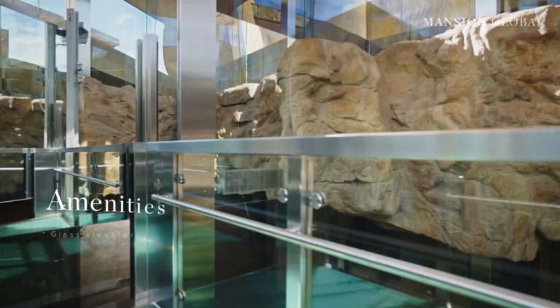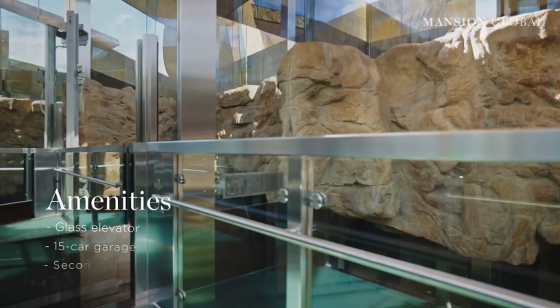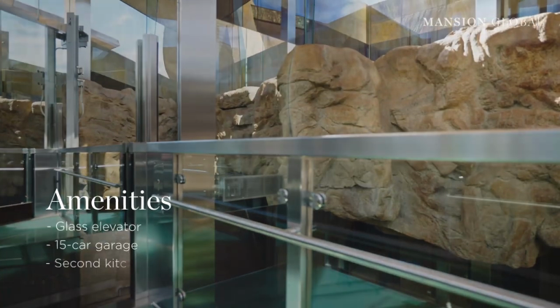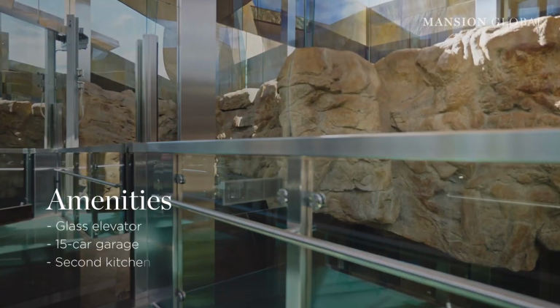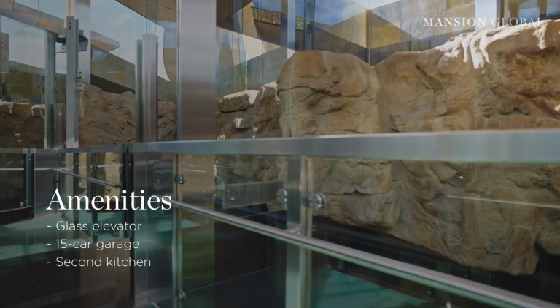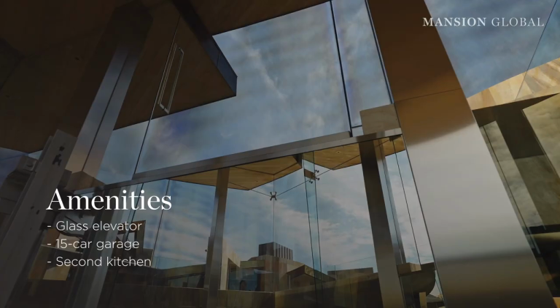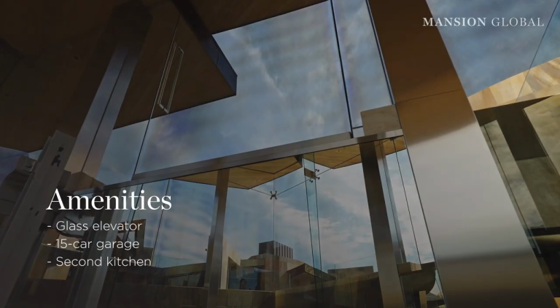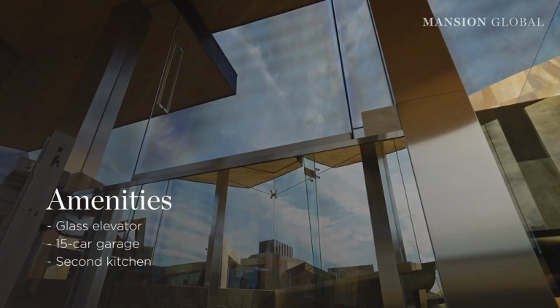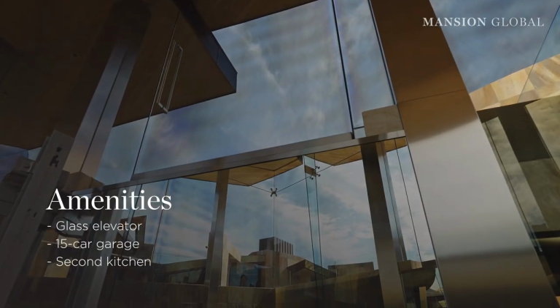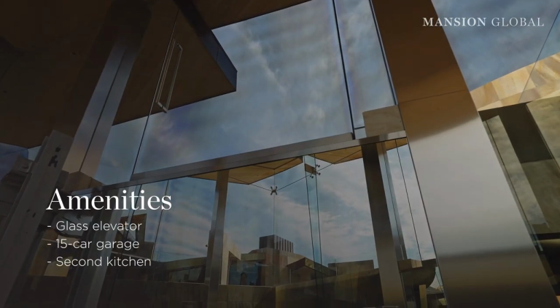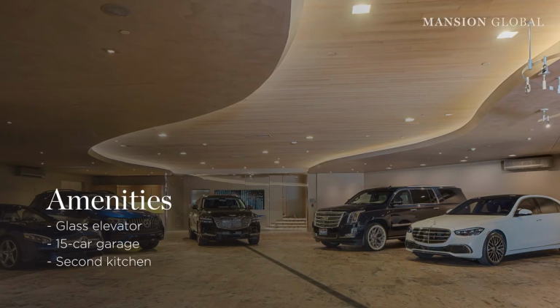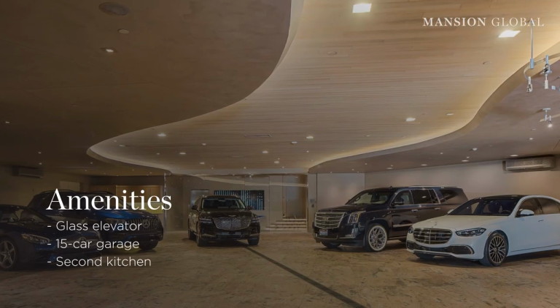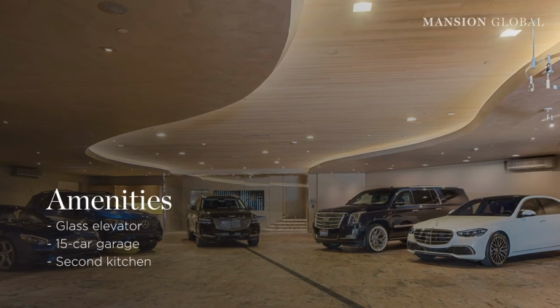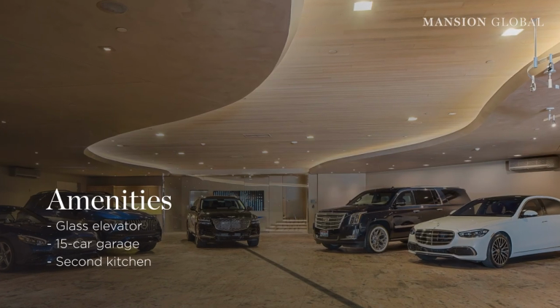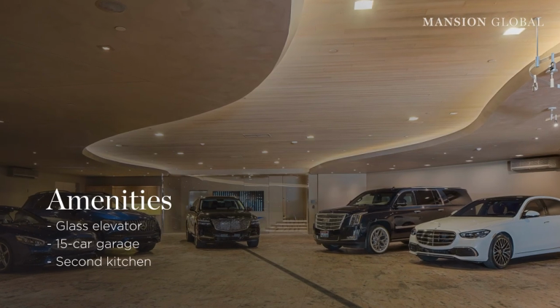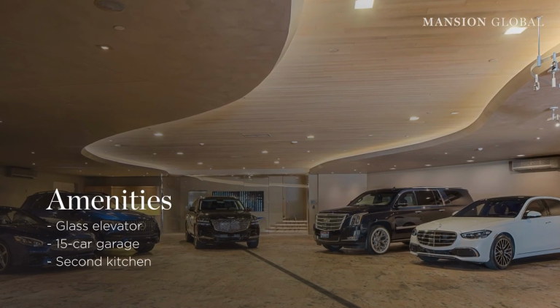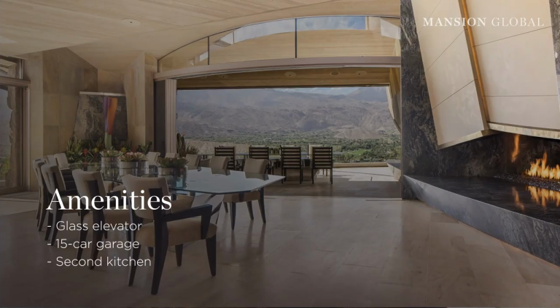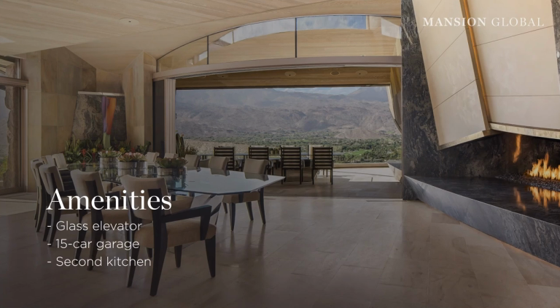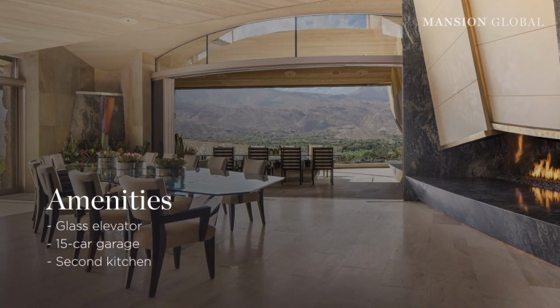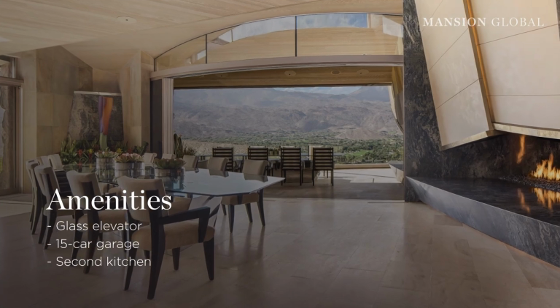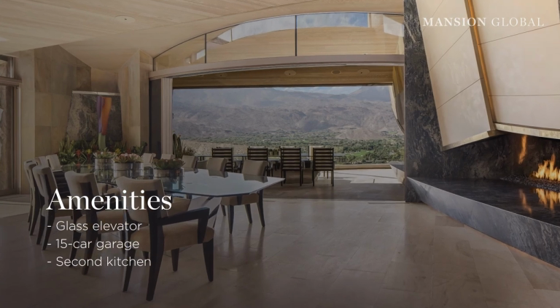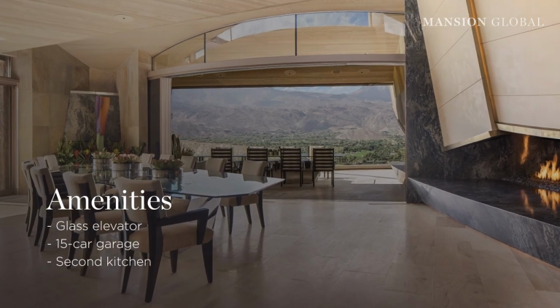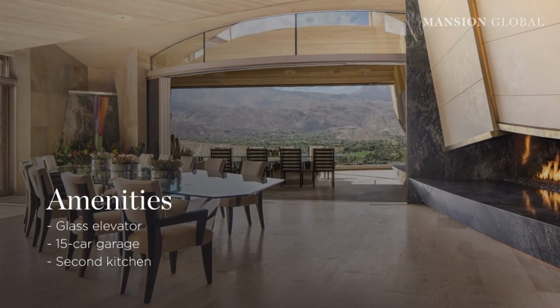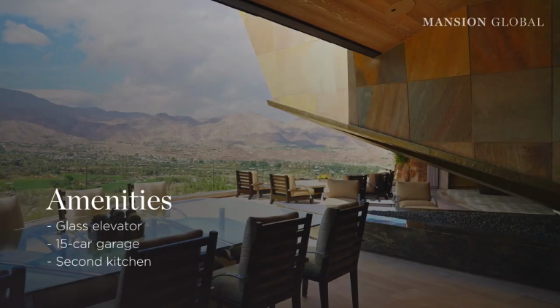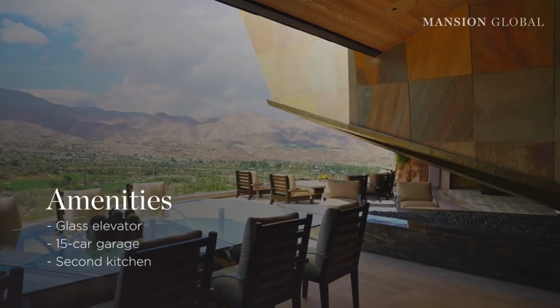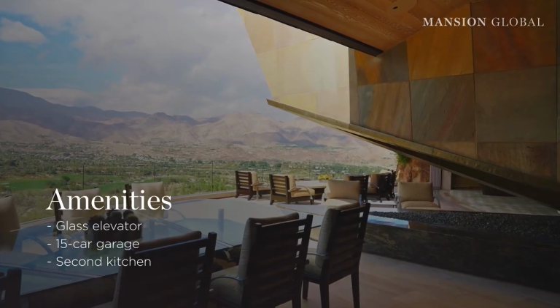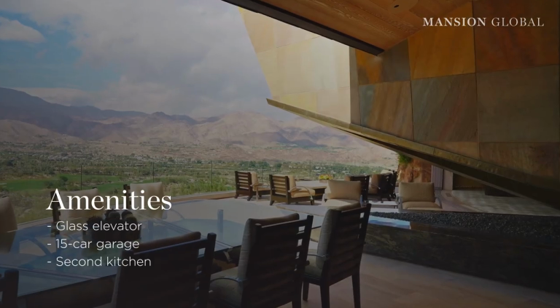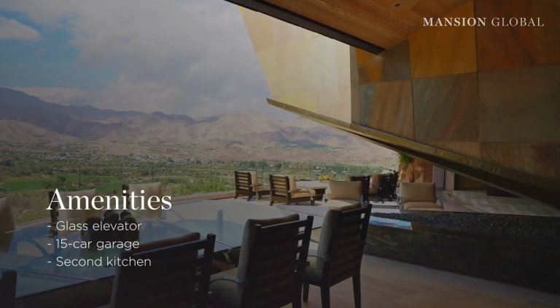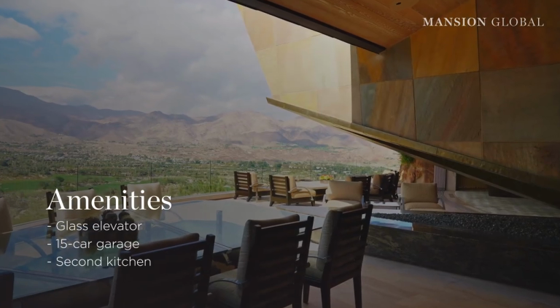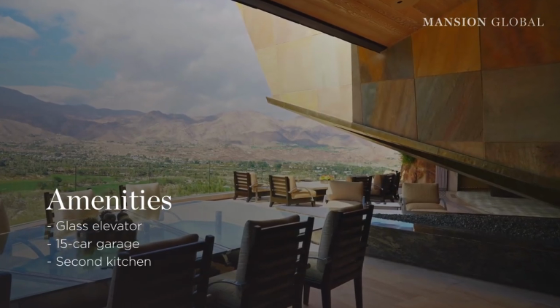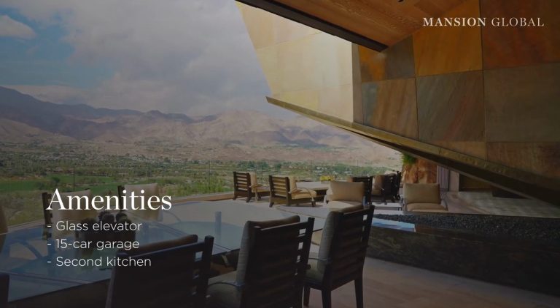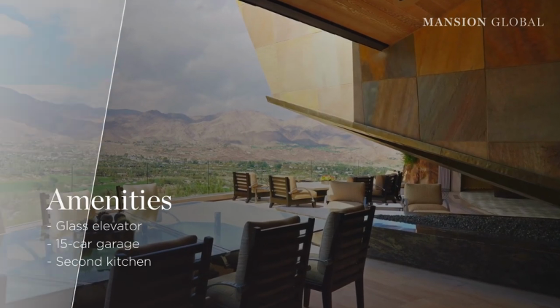Other amenities include a glass elevator, a 15-car garage, and a second kitchen that comes with enough seating space to feed a small army.